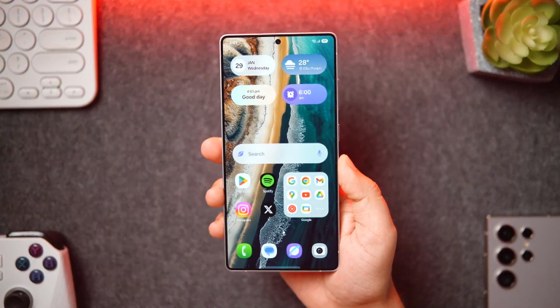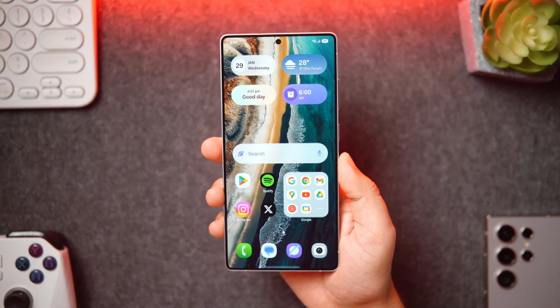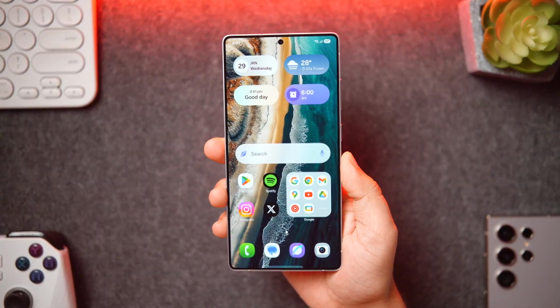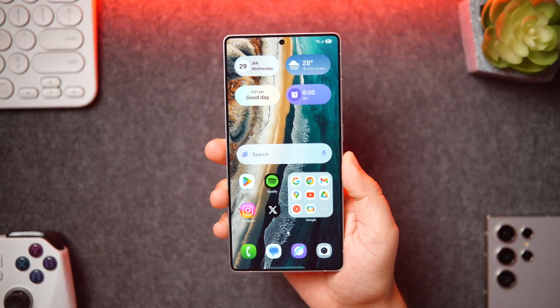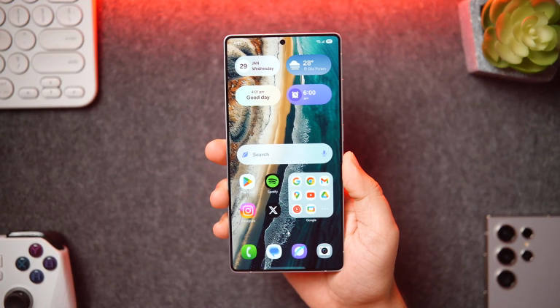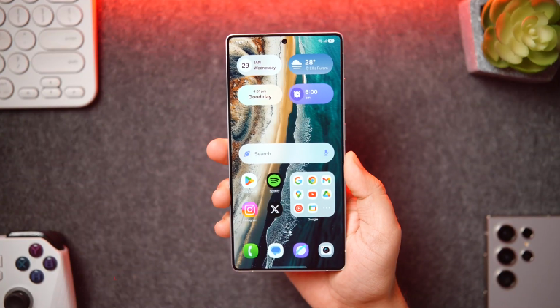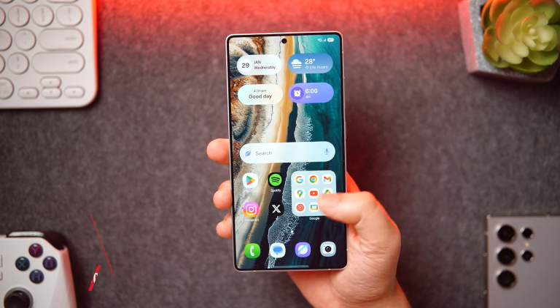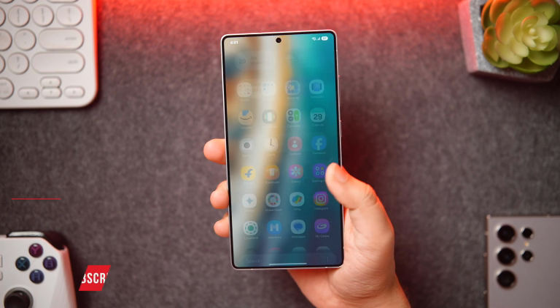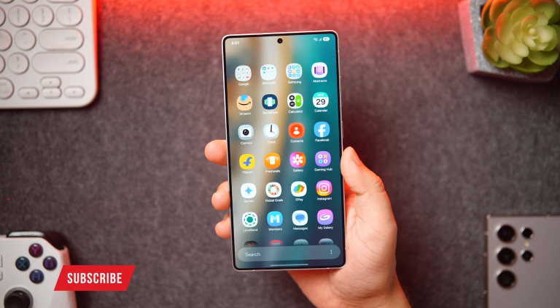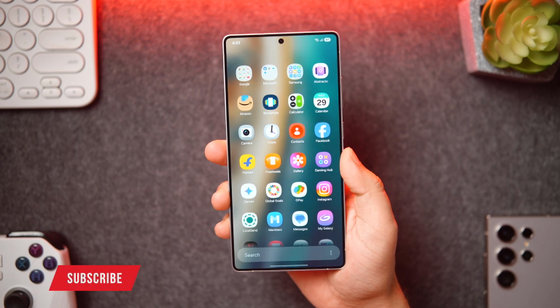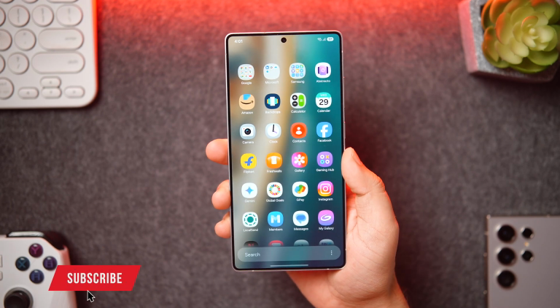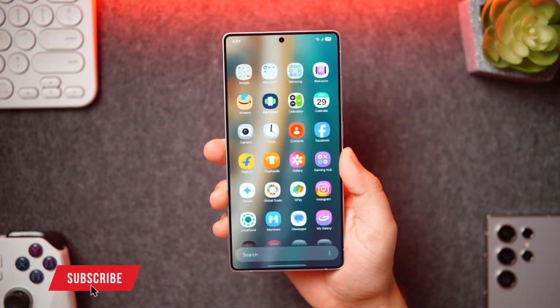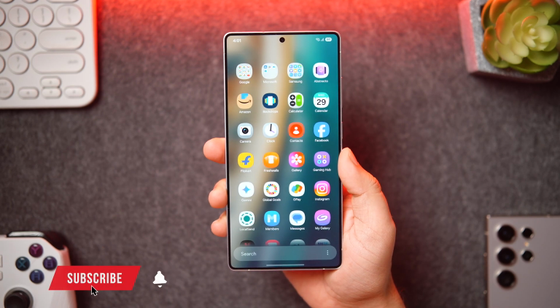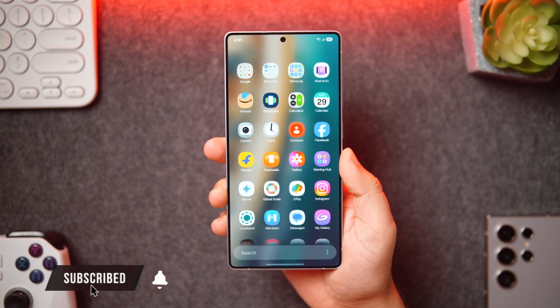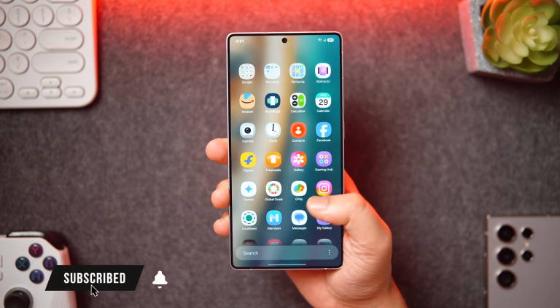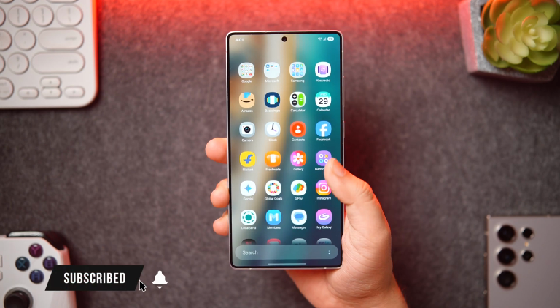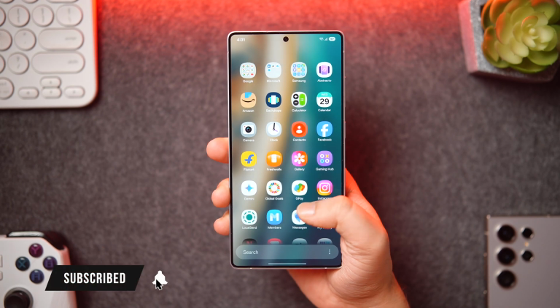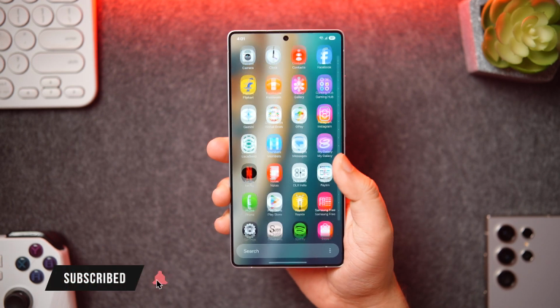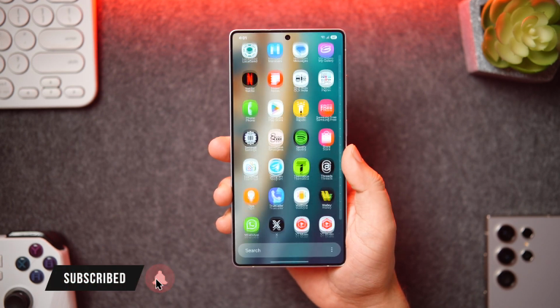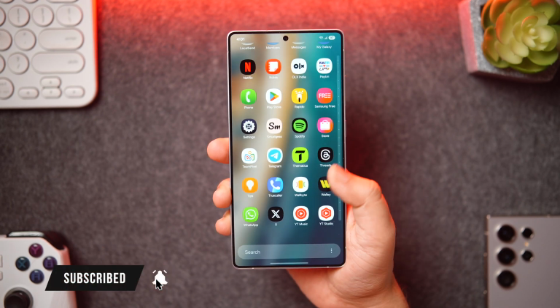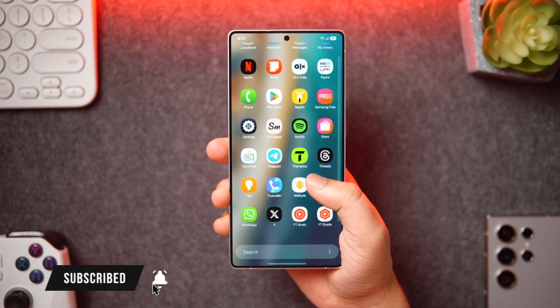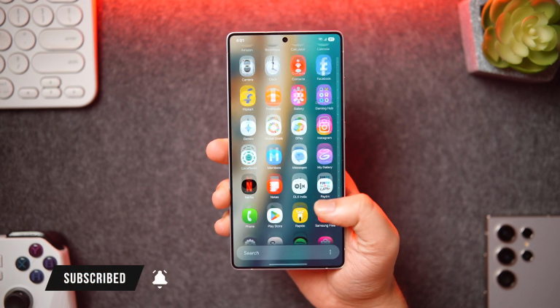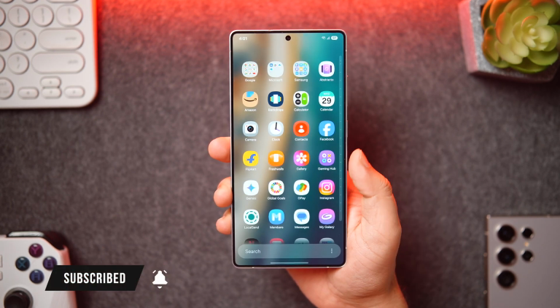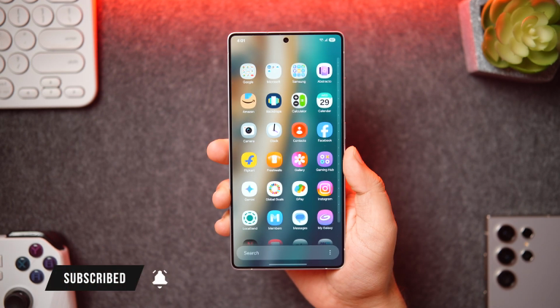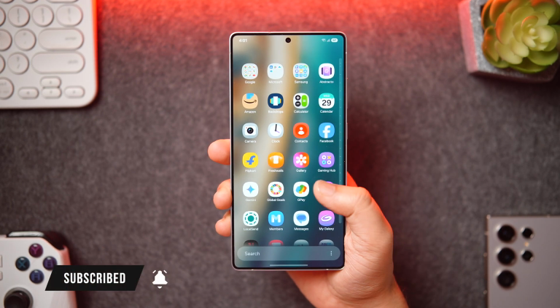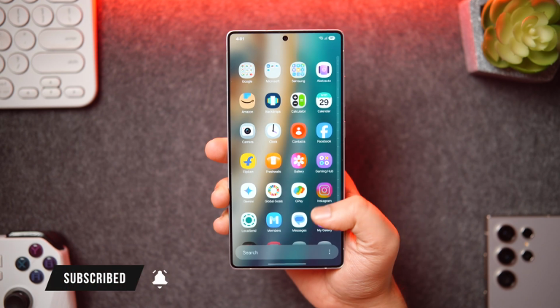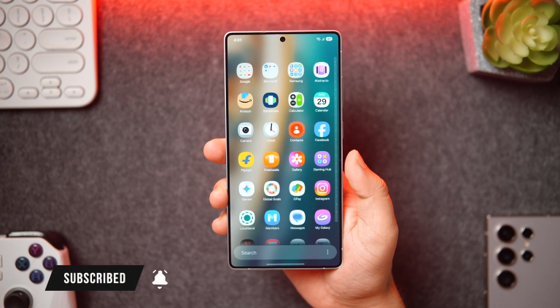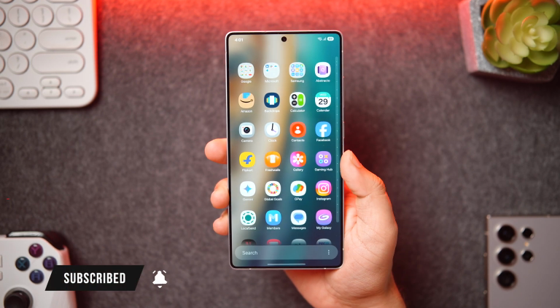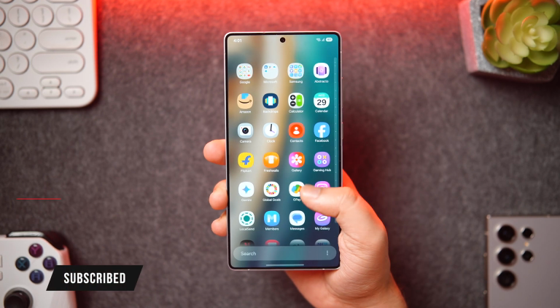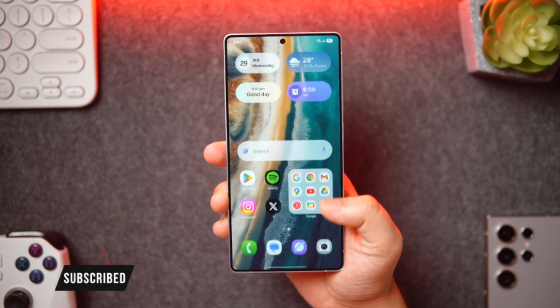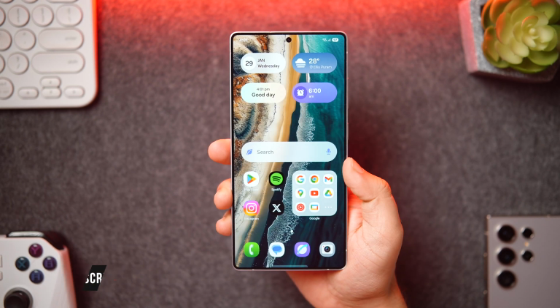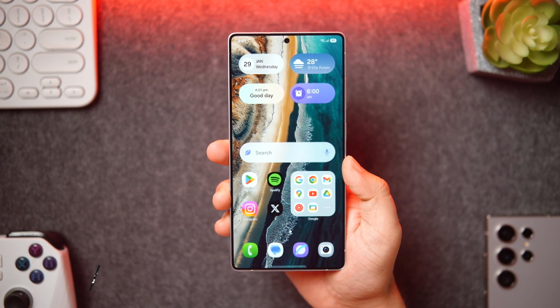That's pretty much it for this video — these are some useful tips, tricks, and hidden features for your Samsung Galaxy S25 Ultra. If you like this video be sure to hit the like button and subscribe to the channel. I'm Mr. Android and I'll see you guys in the next one.